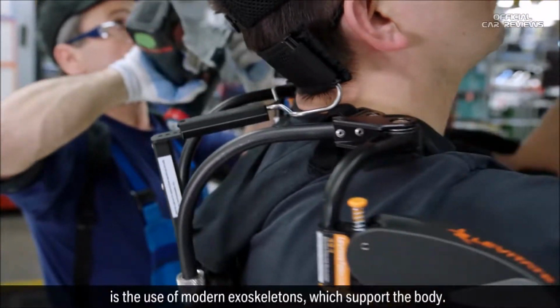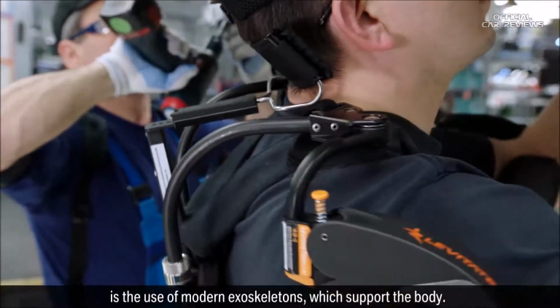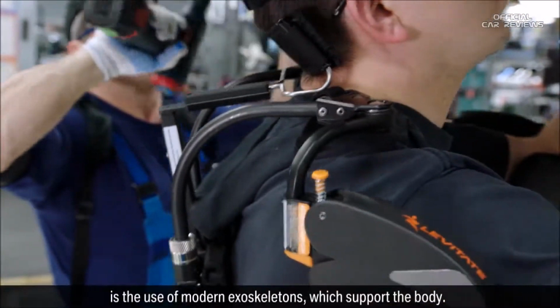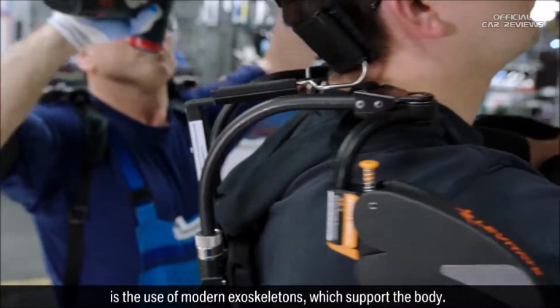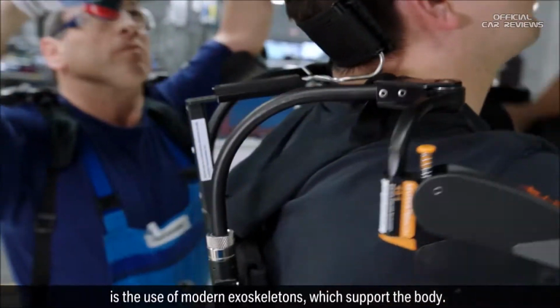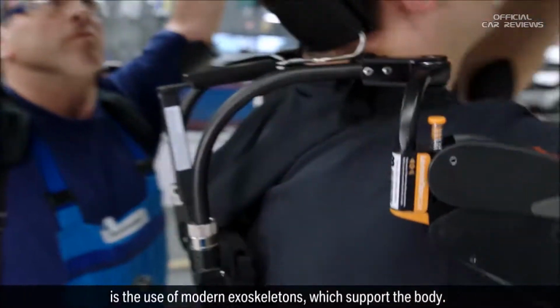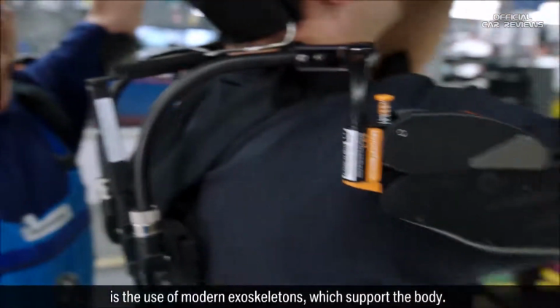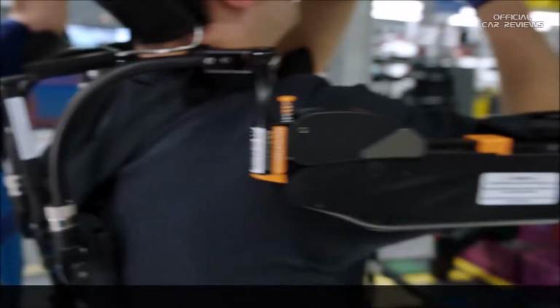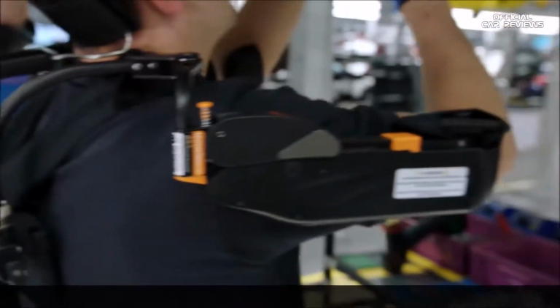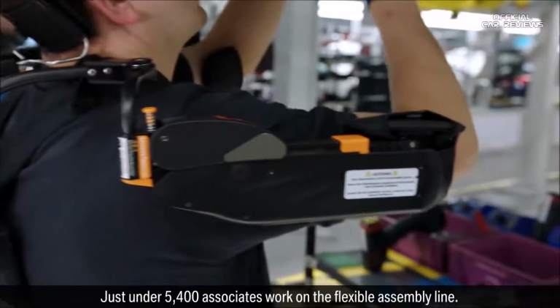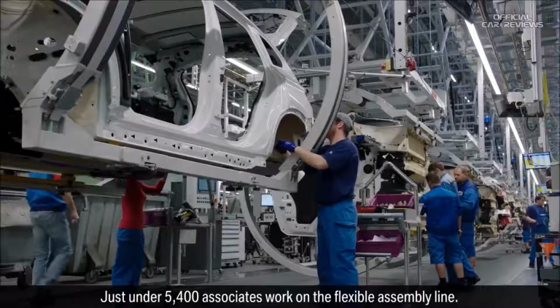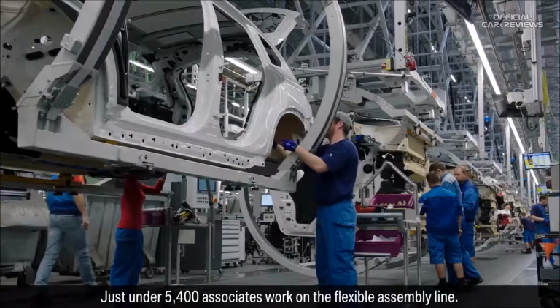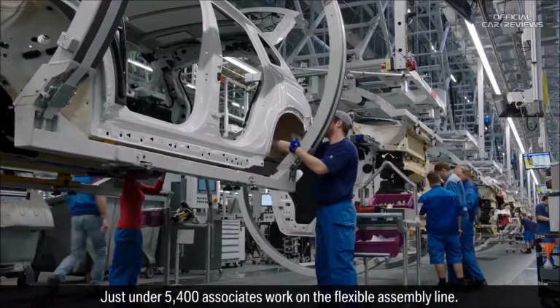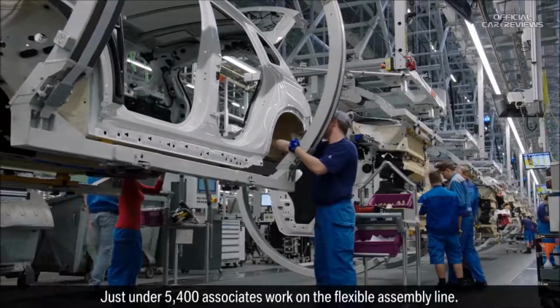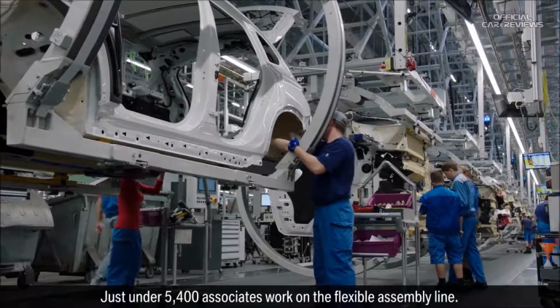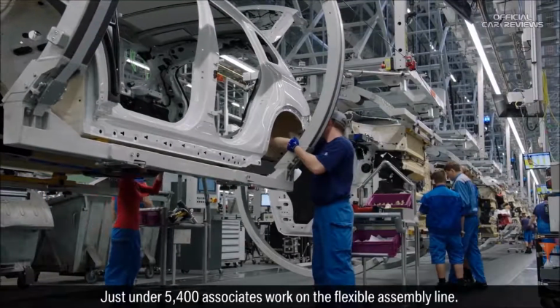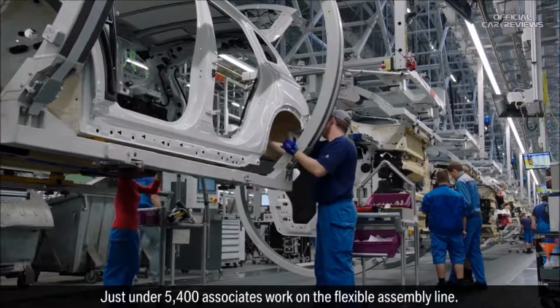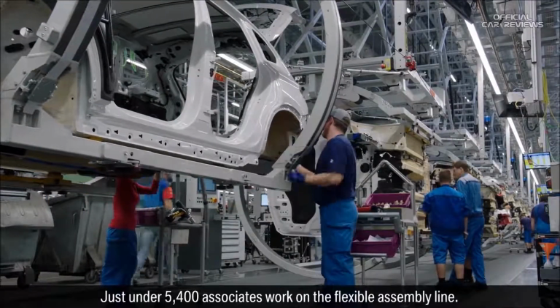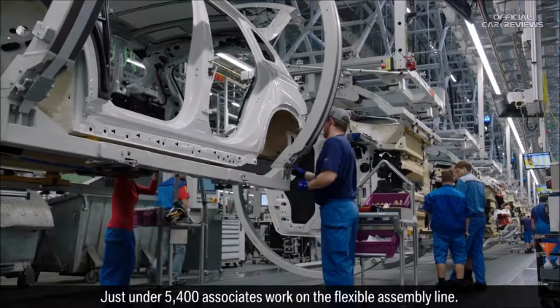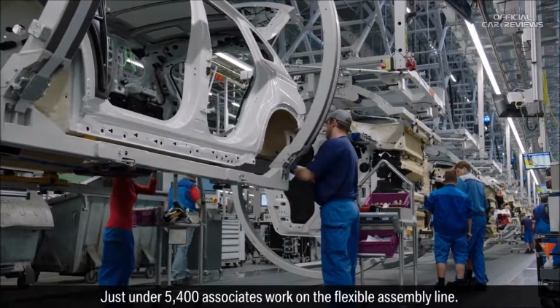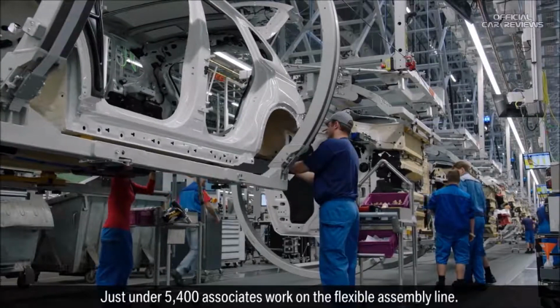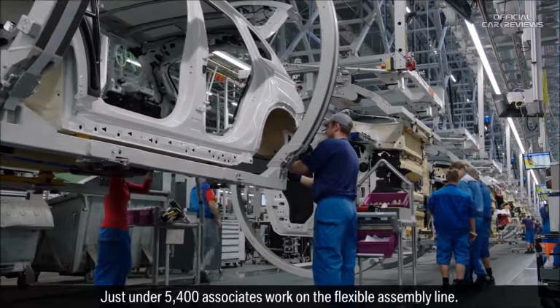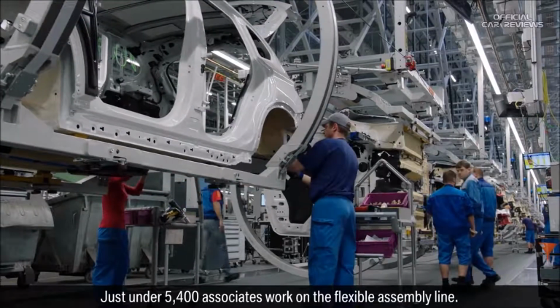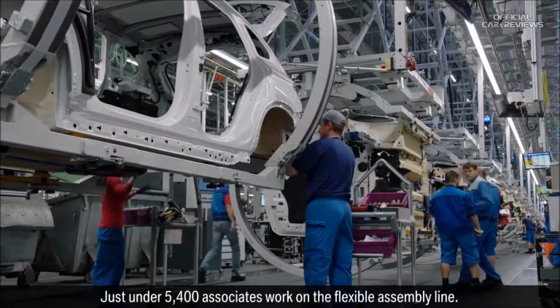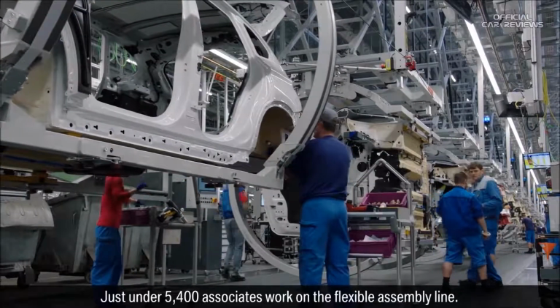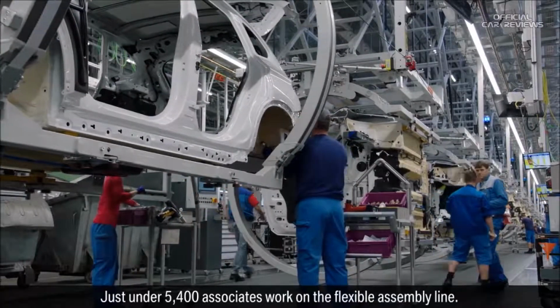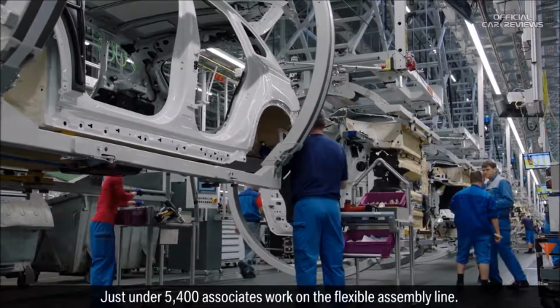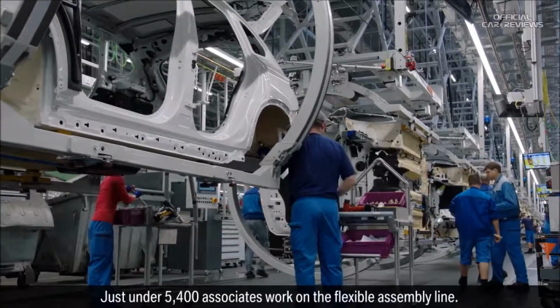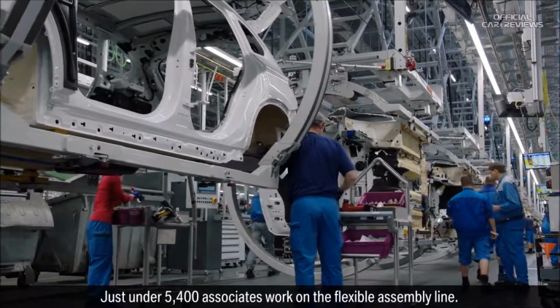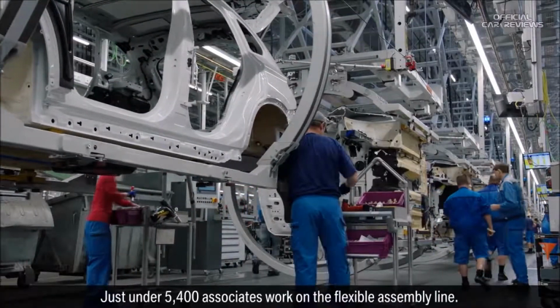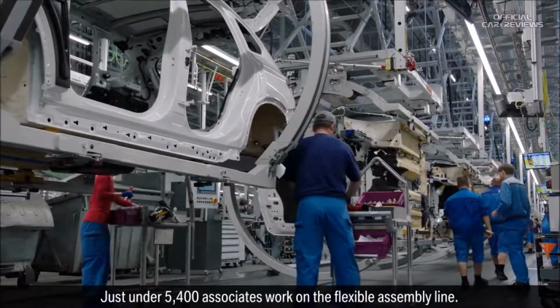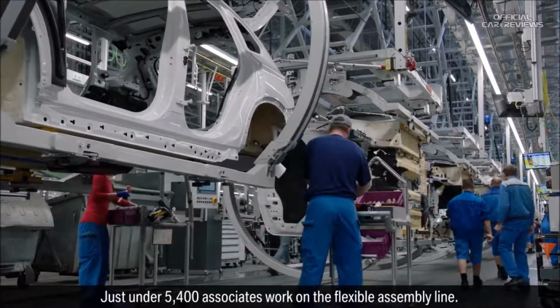Another way of easing the burden on associates is the use of modern exoskeletons, which support the body. Just under 5,400 associates work on a flexible assembly line.